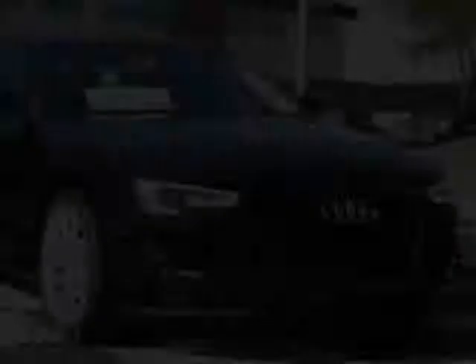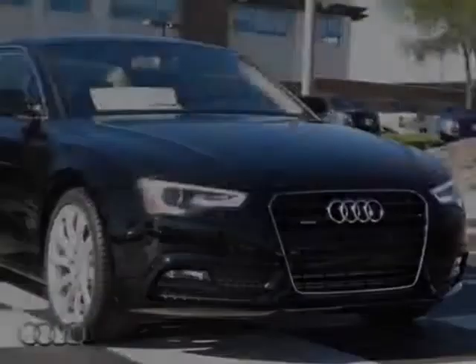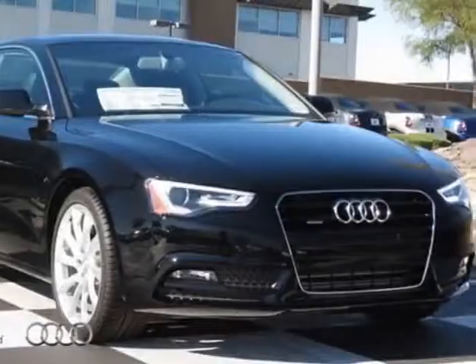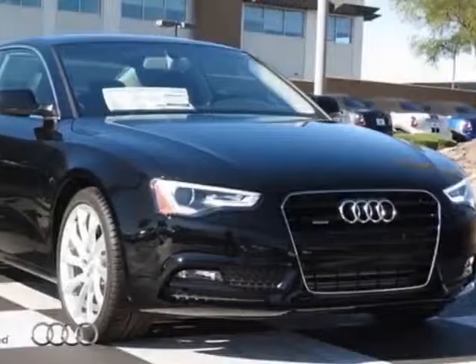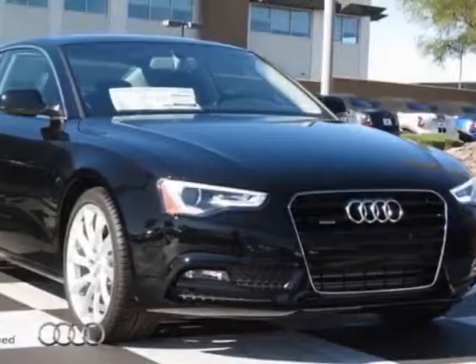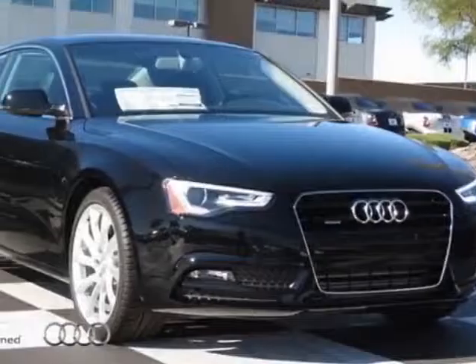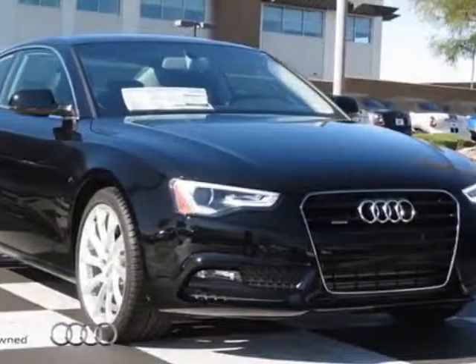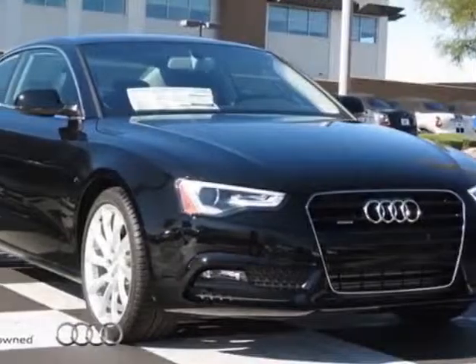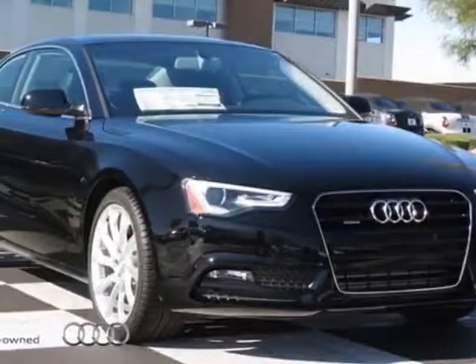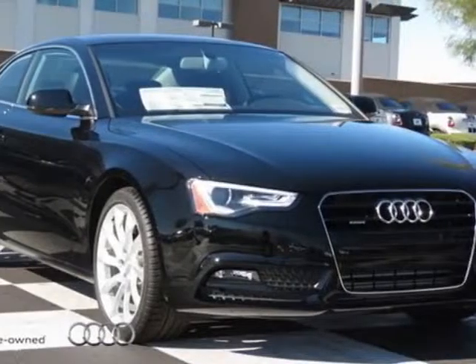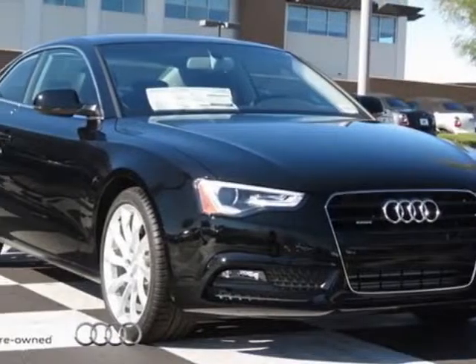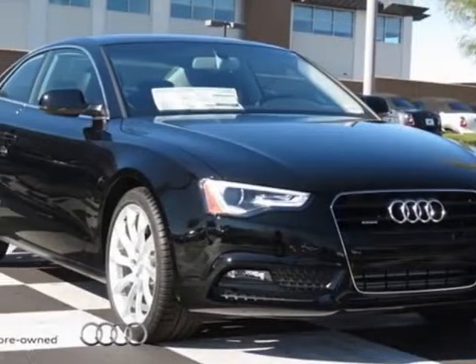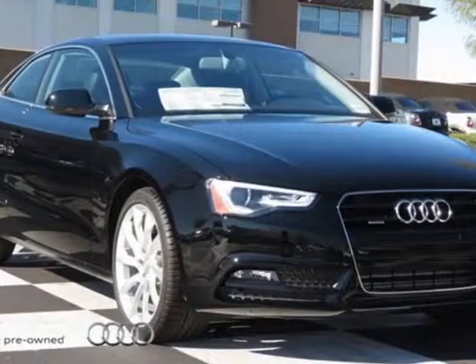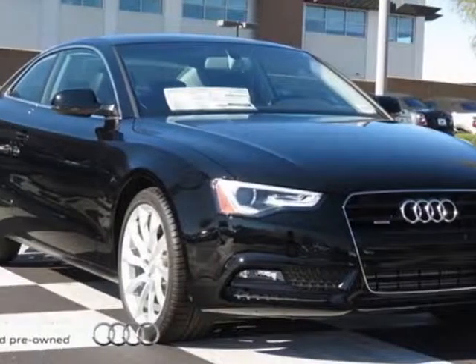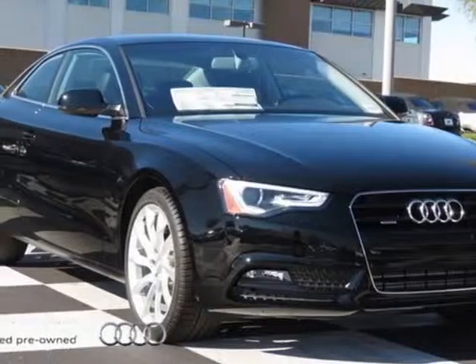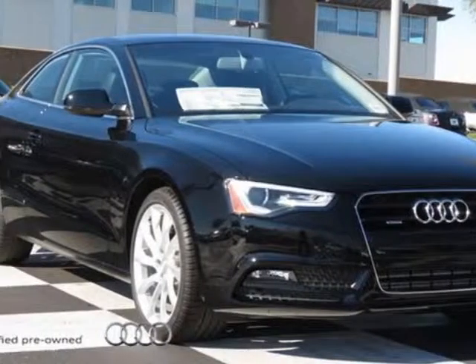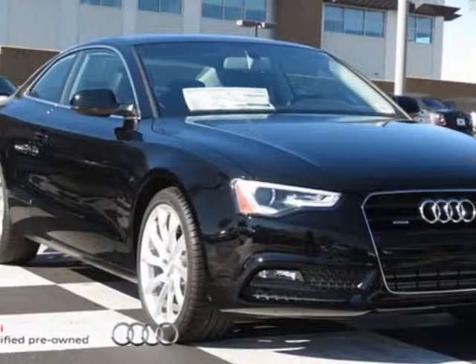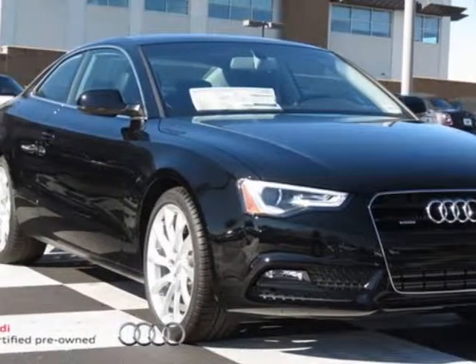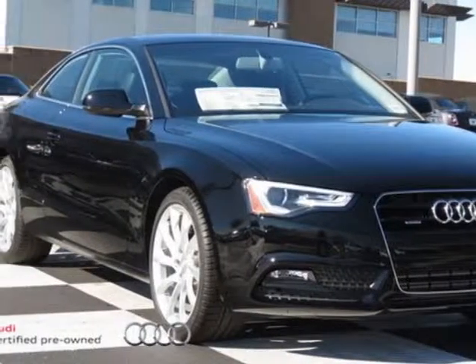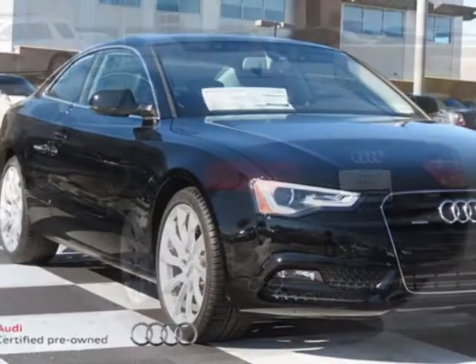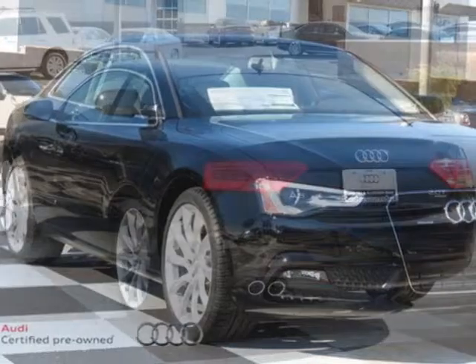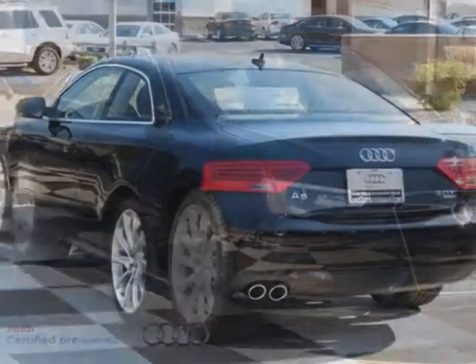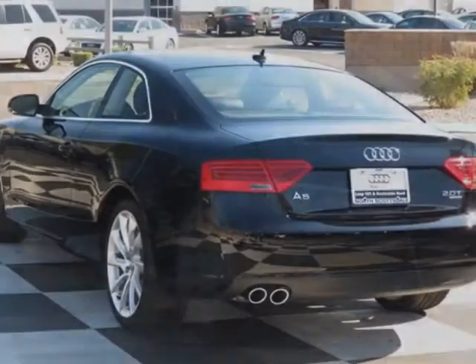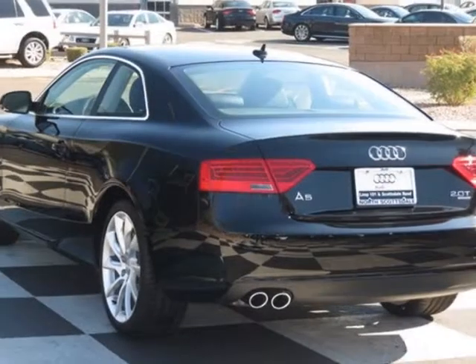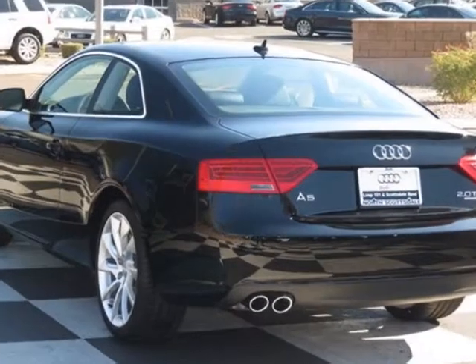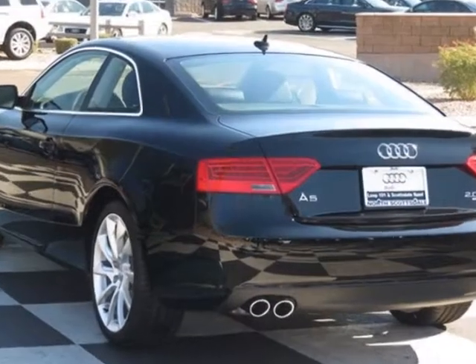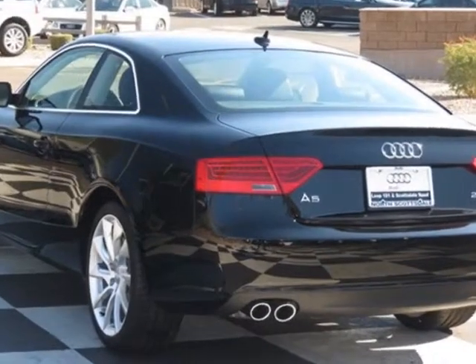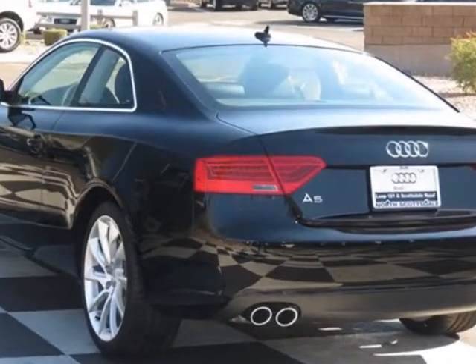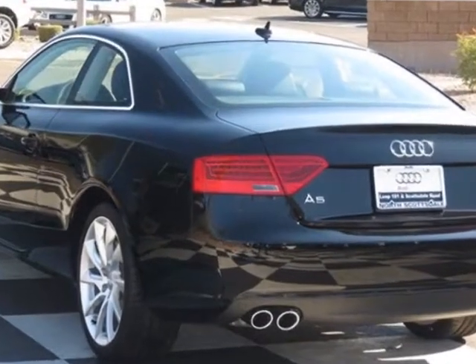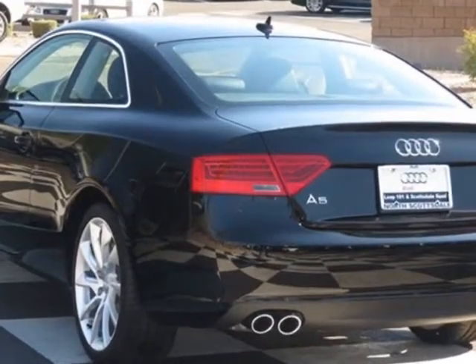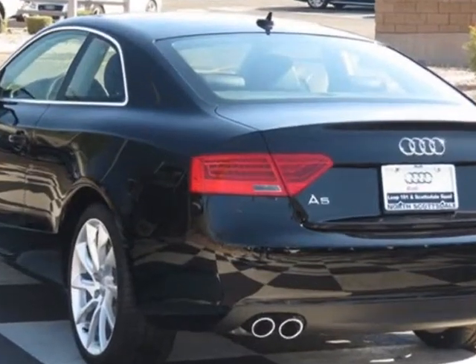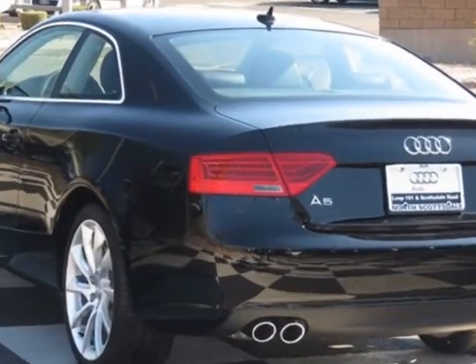Take a look at this new 2013 Audi A5. For your protection, this vehicle has a full factory warranty.